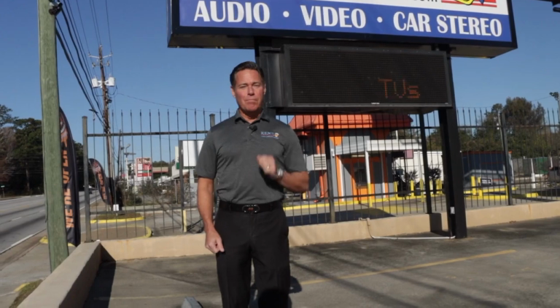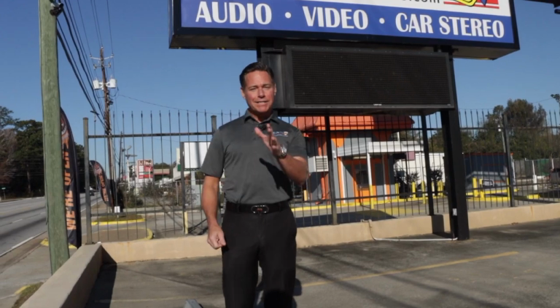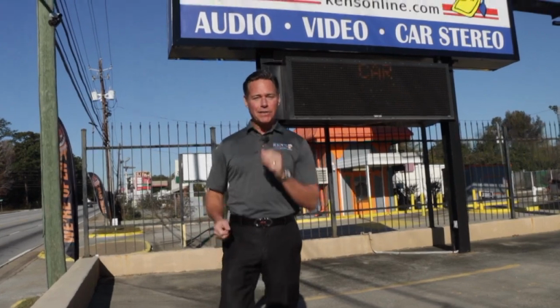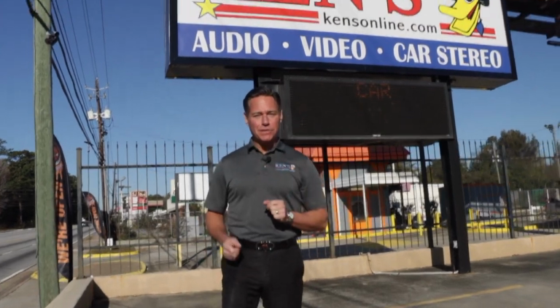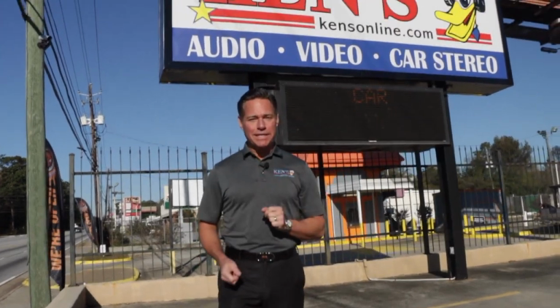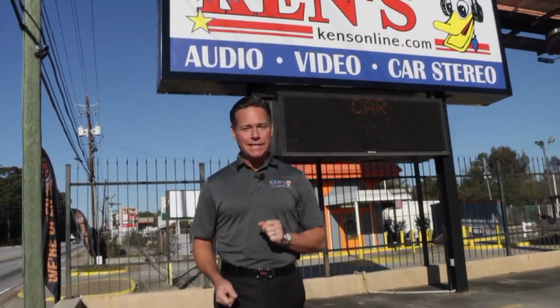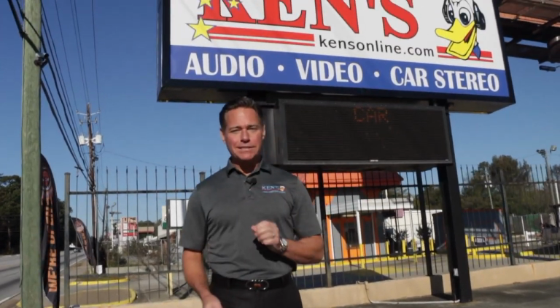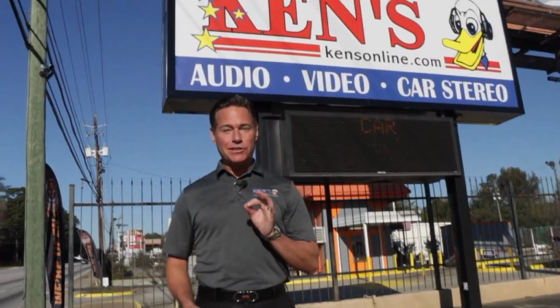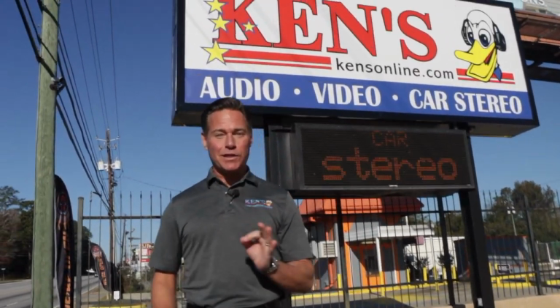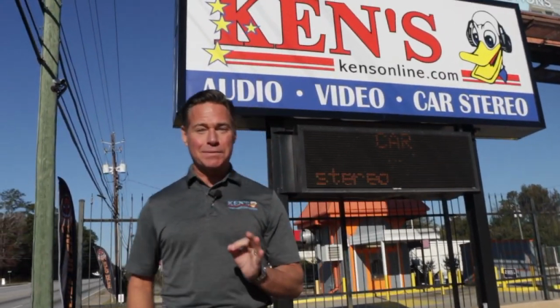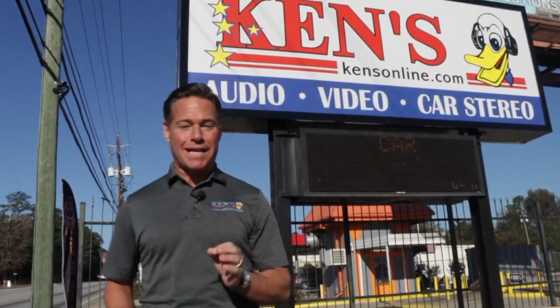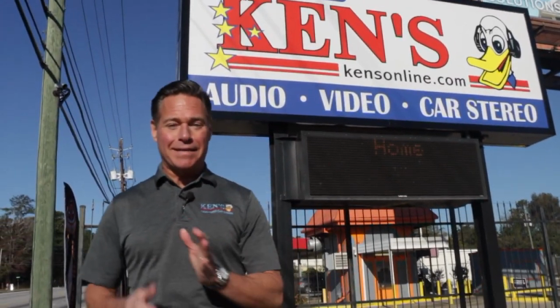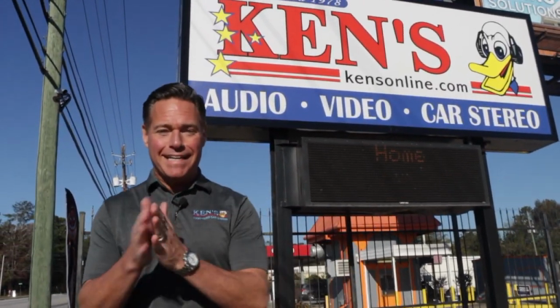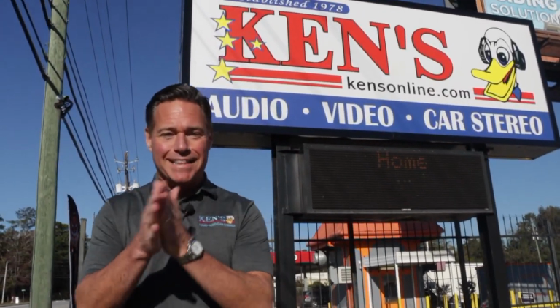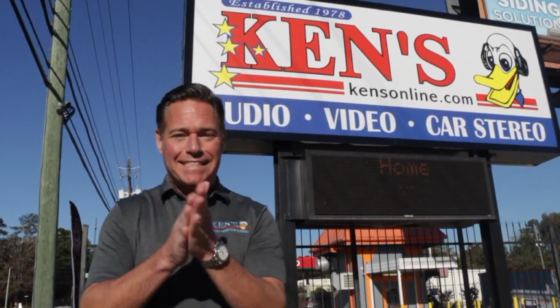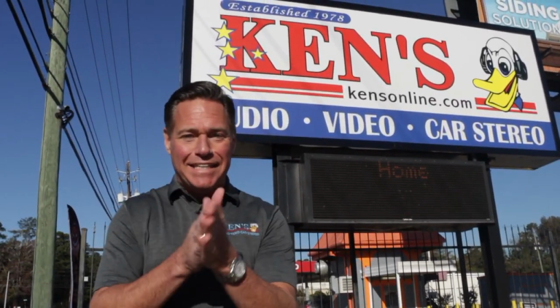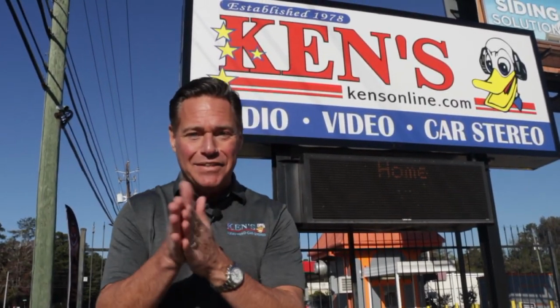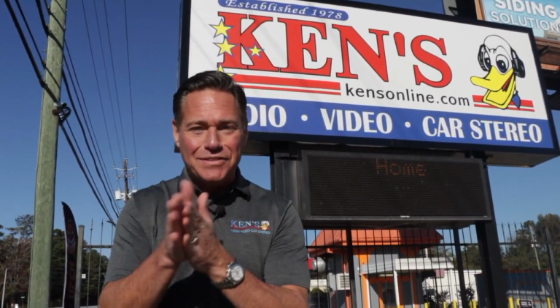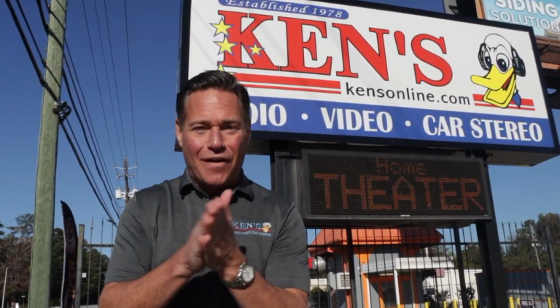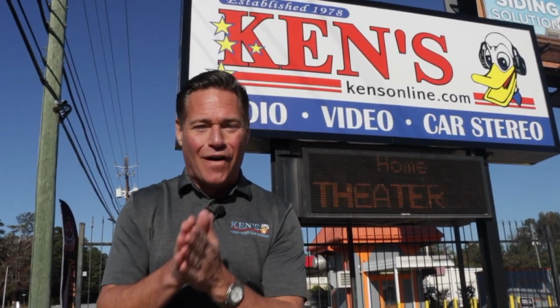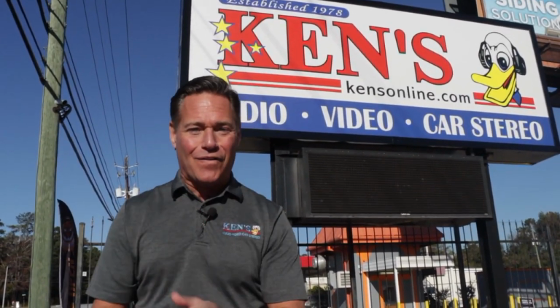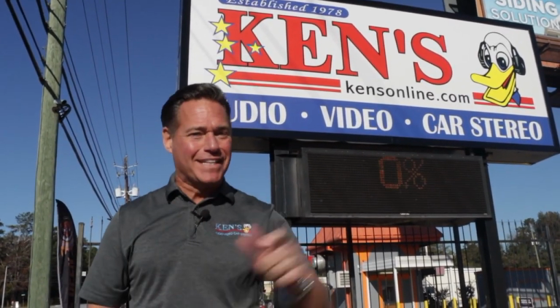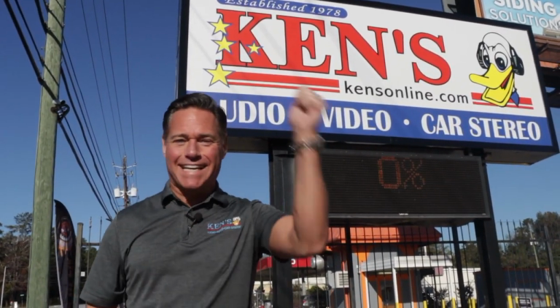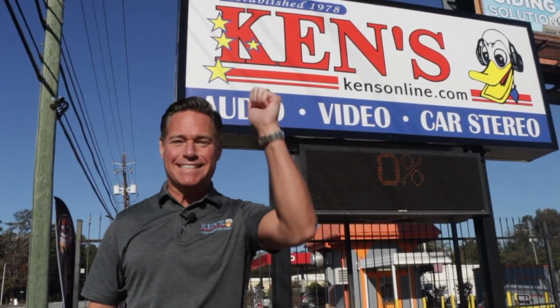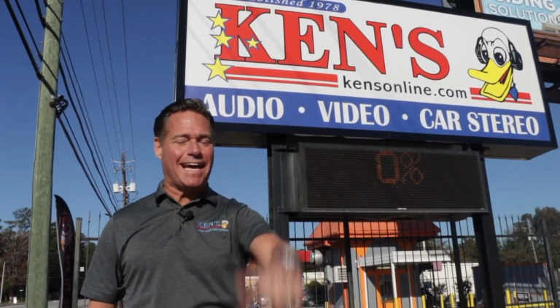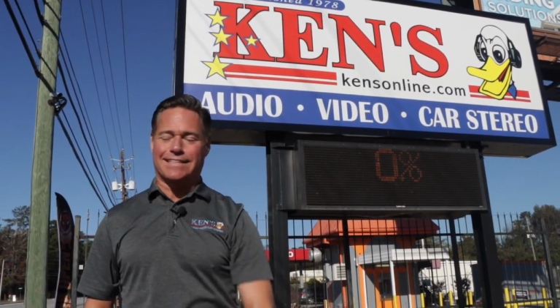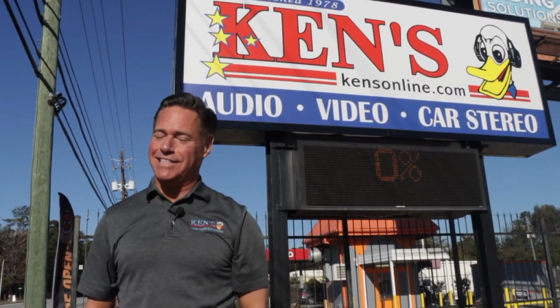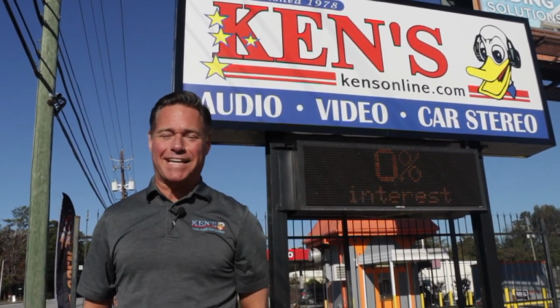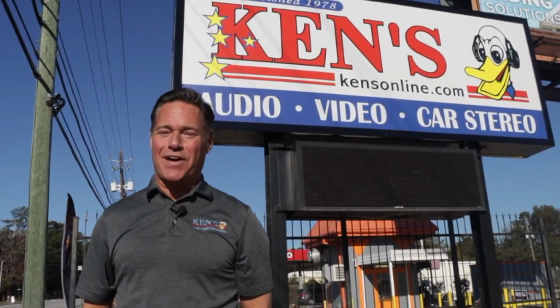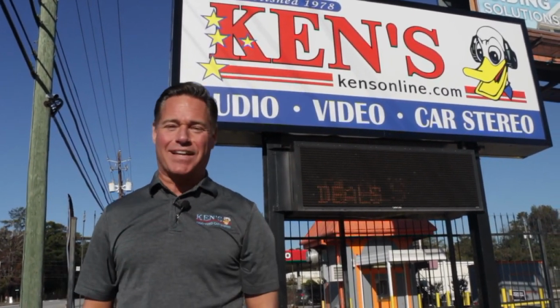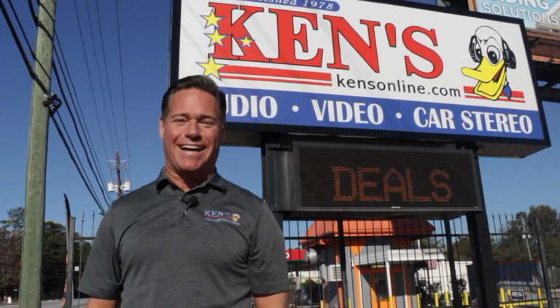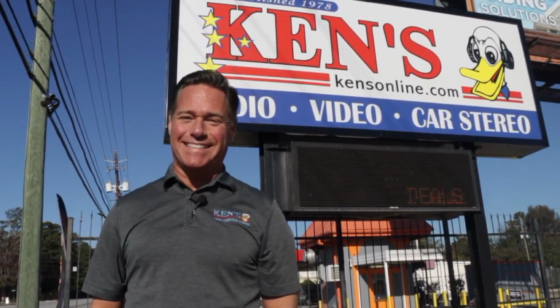Mike Jones here with Ken's. It's Christmas time again, and the deals are on. Let's get inside and check it all out.